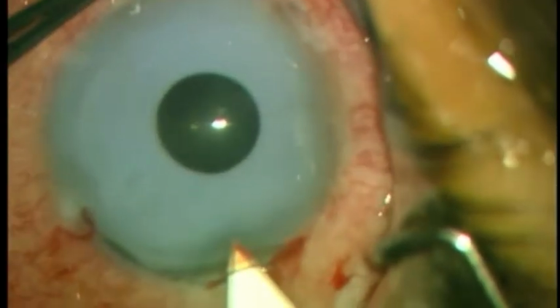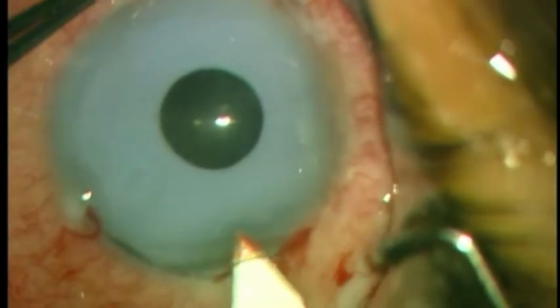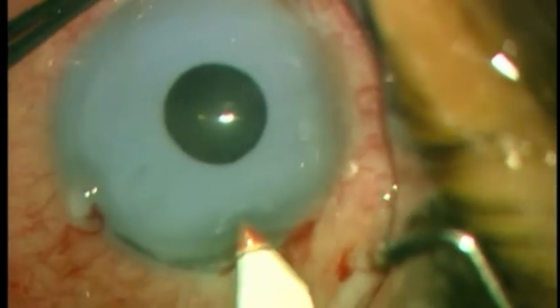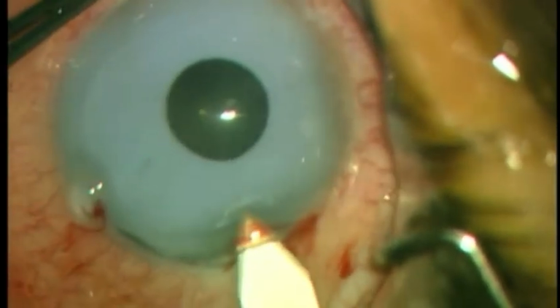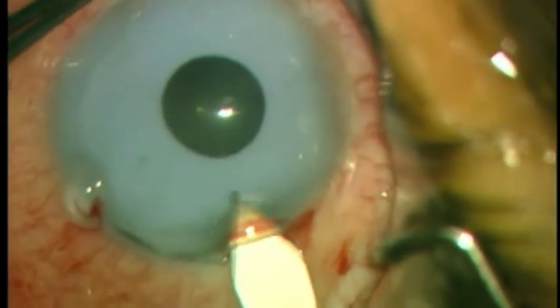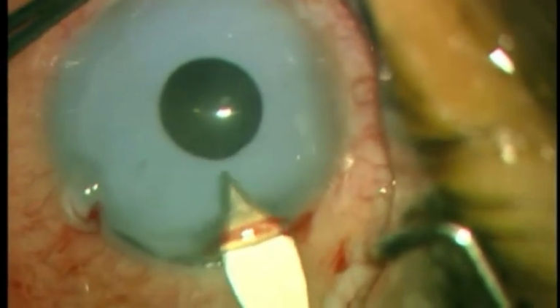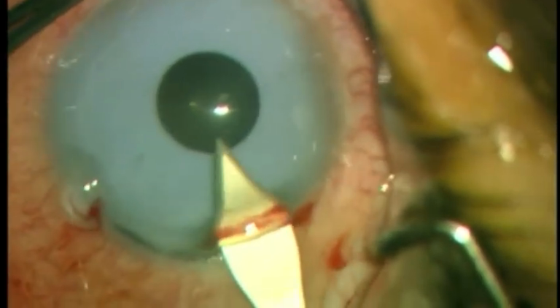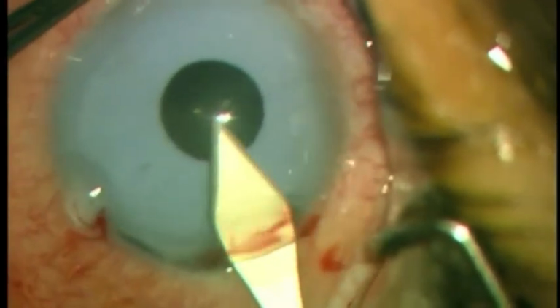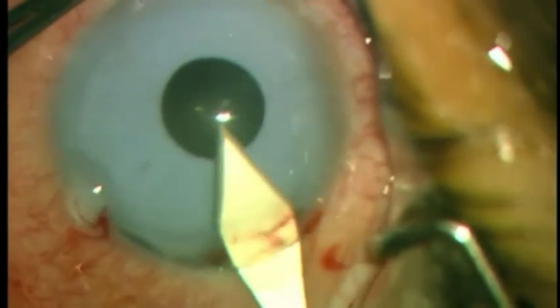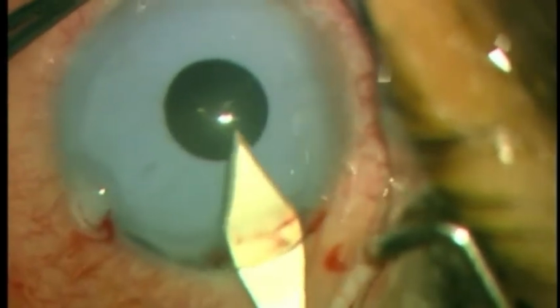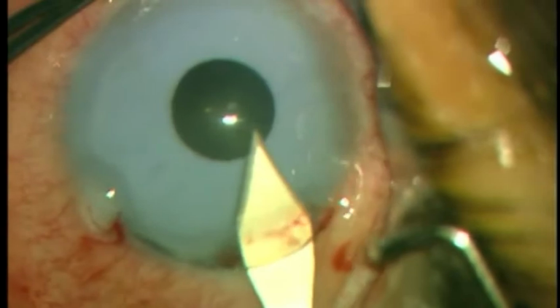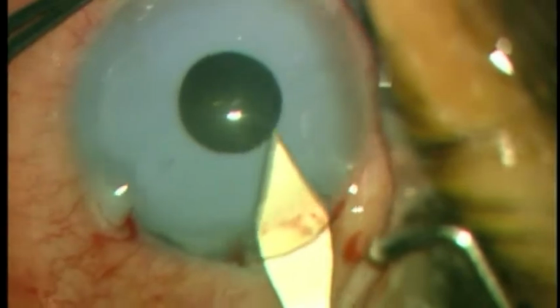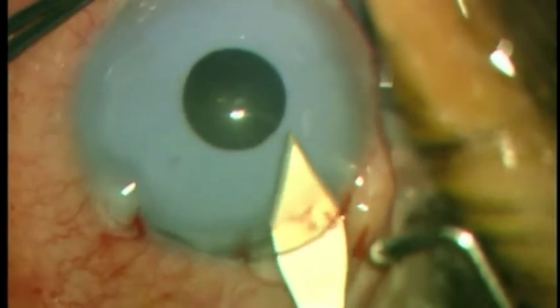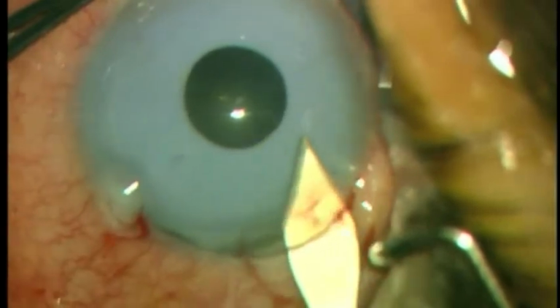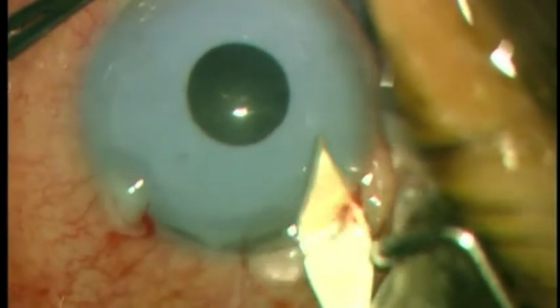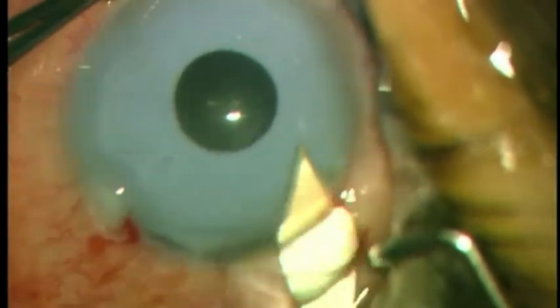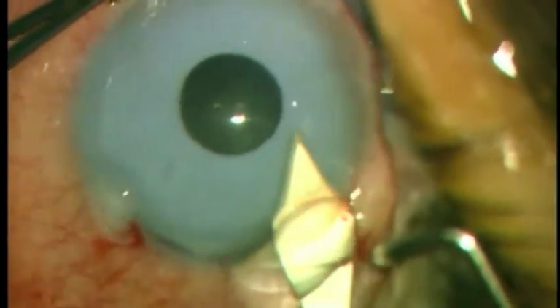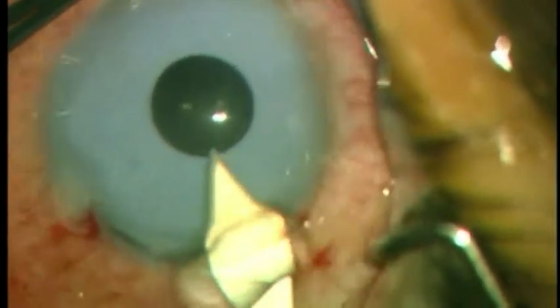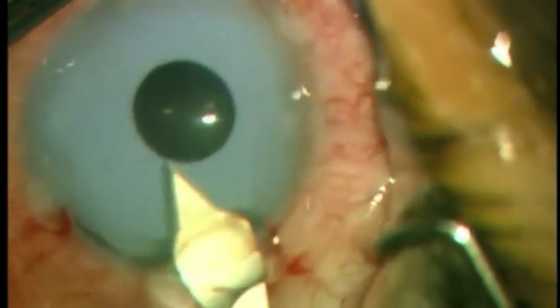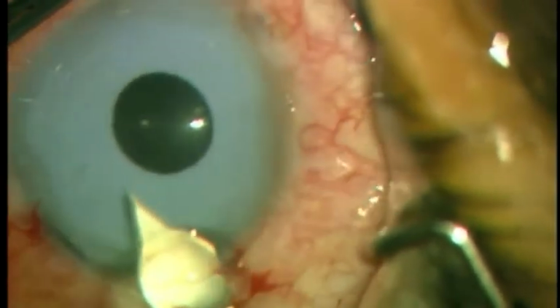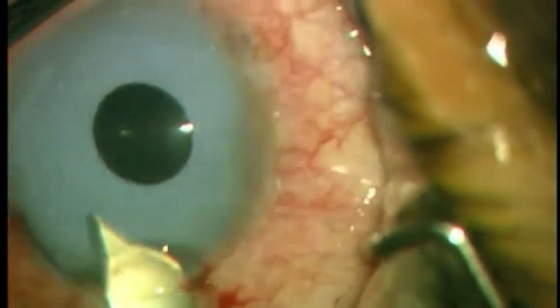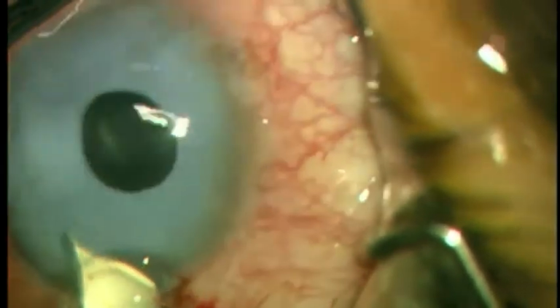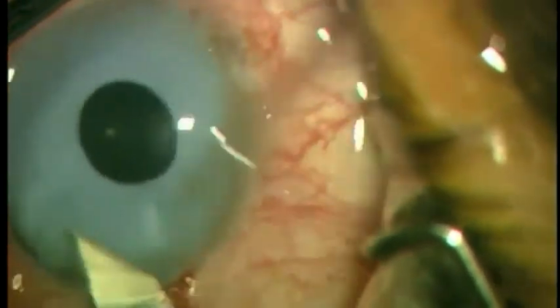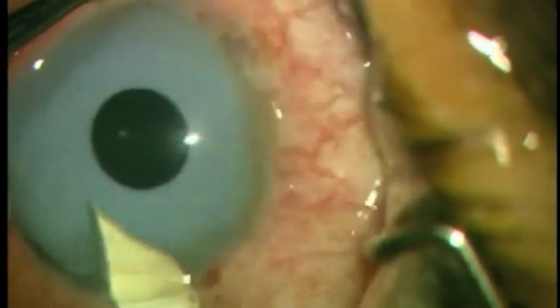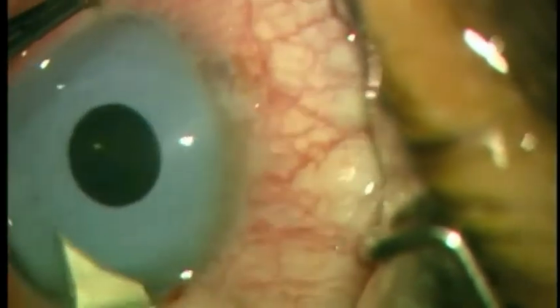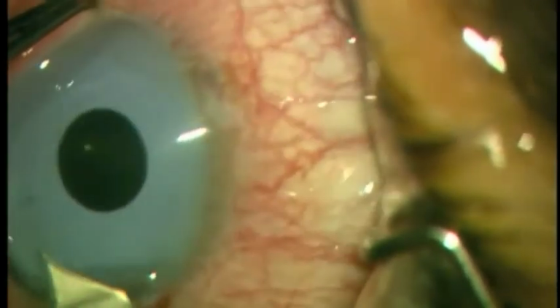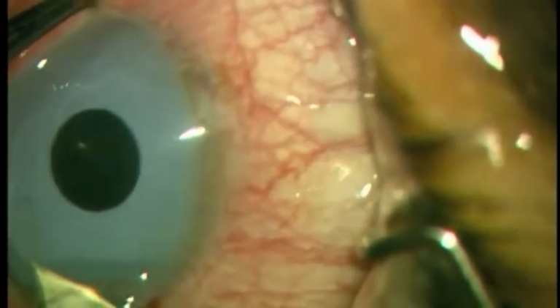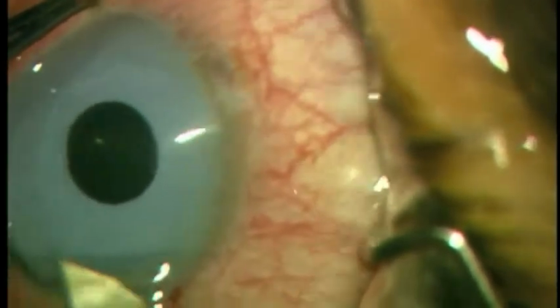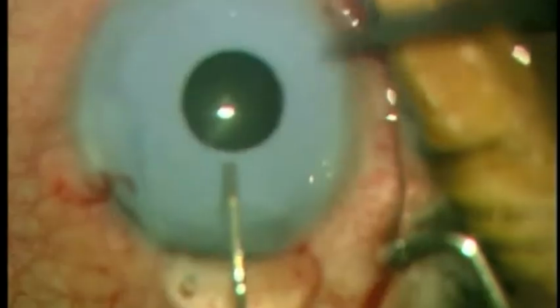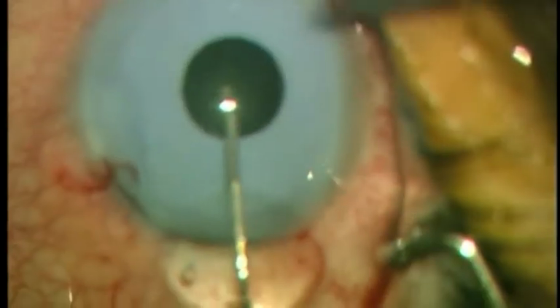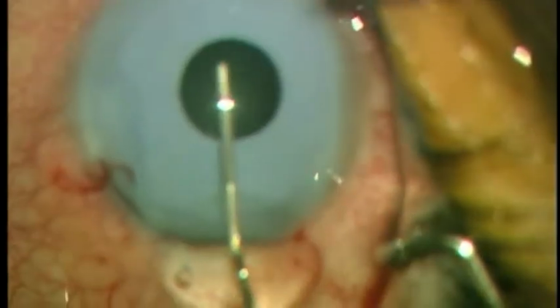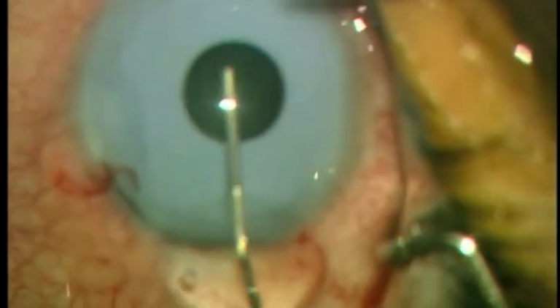Second, a keratome is placed into the anterior chamber and the incision is enlarged.